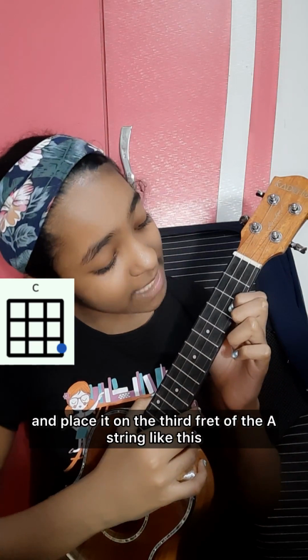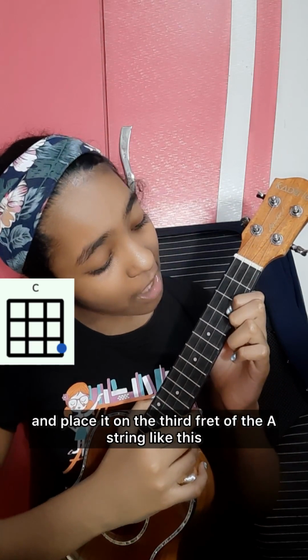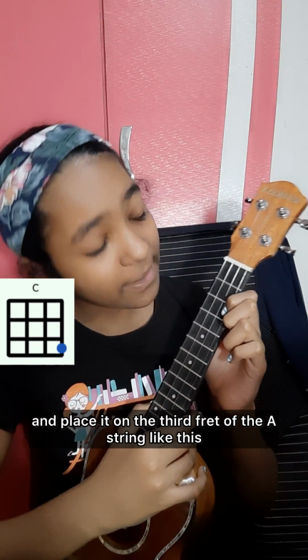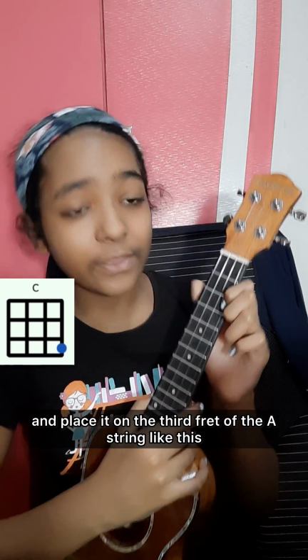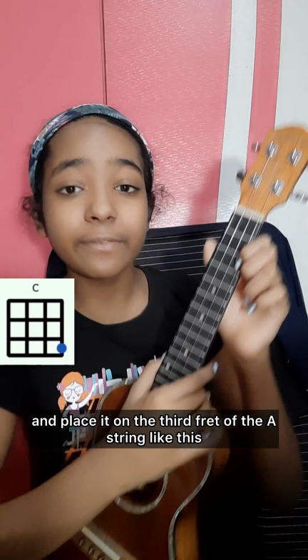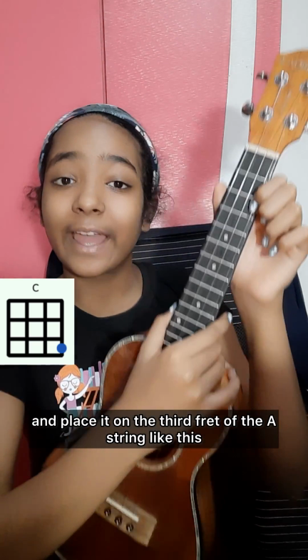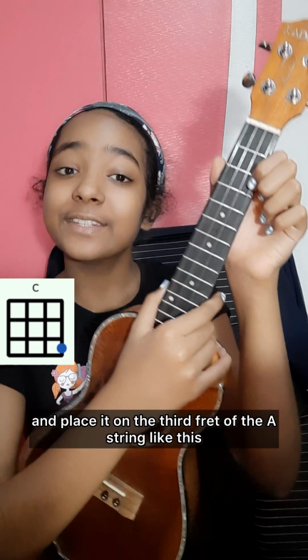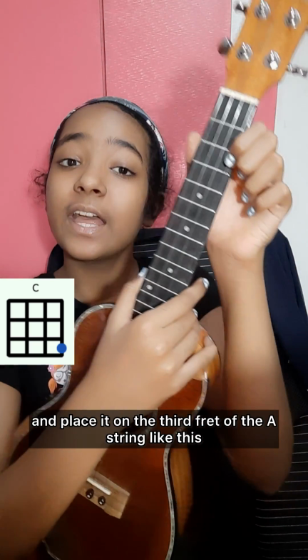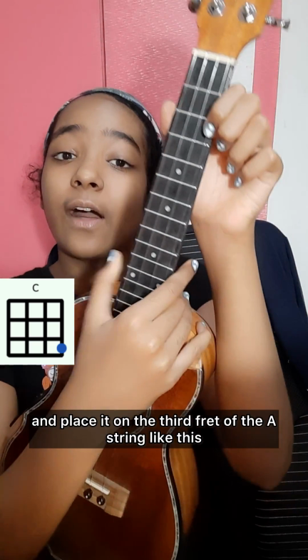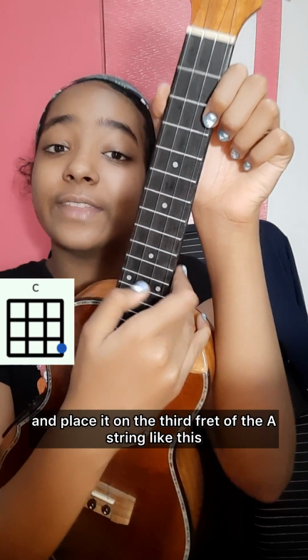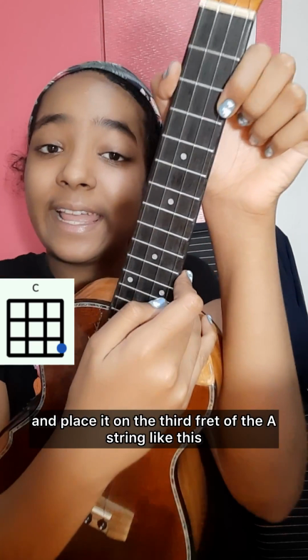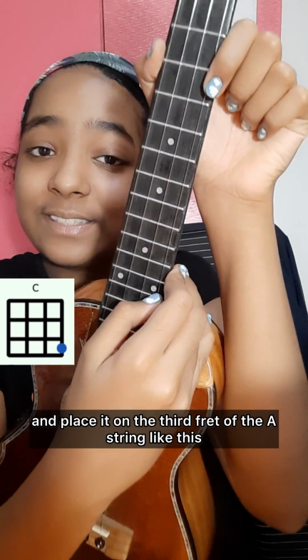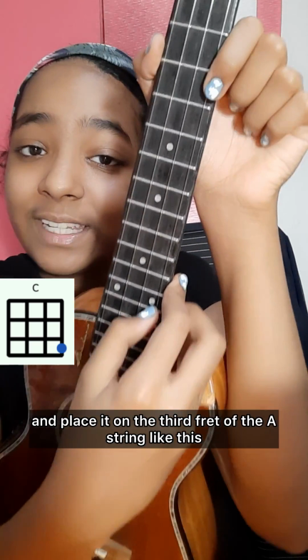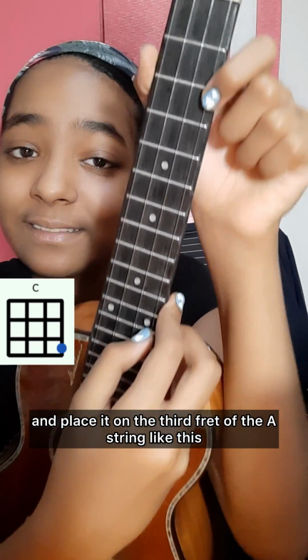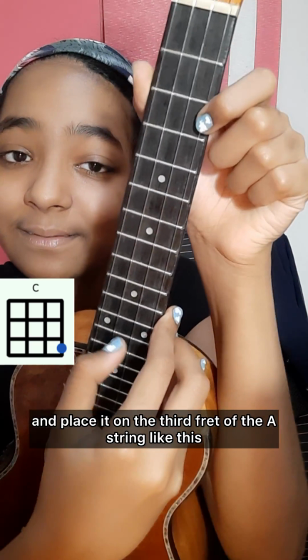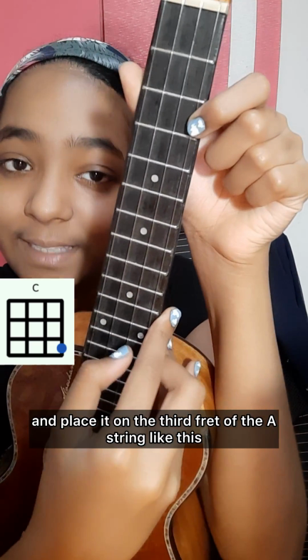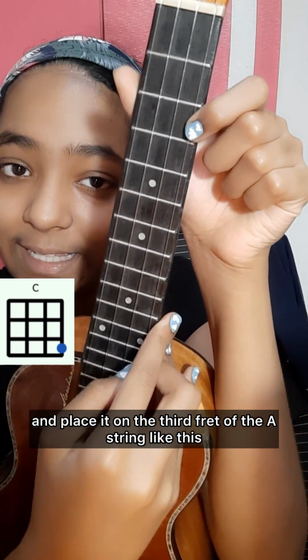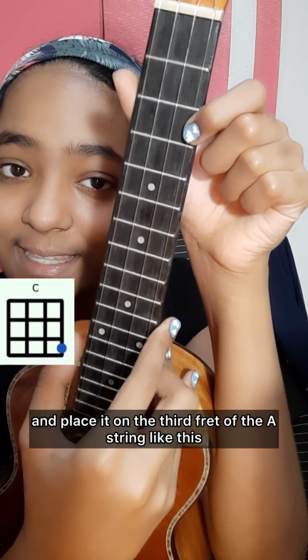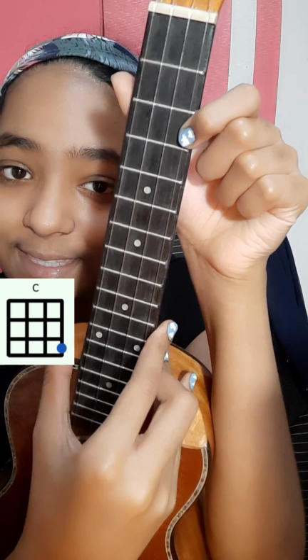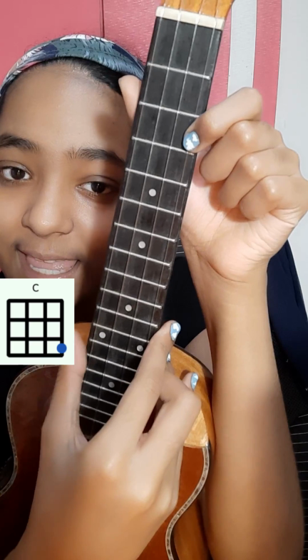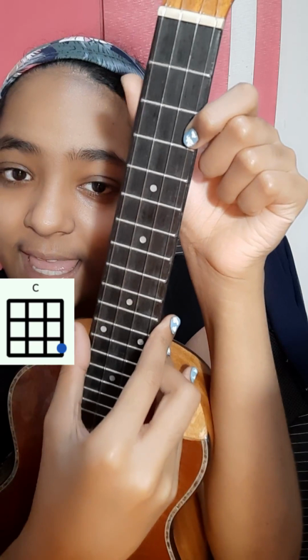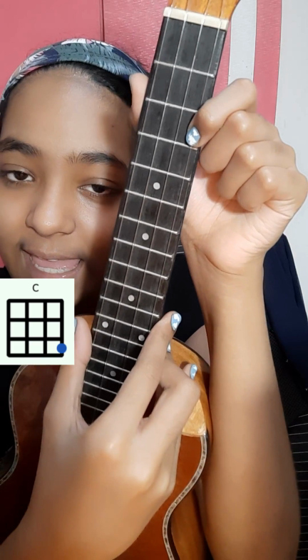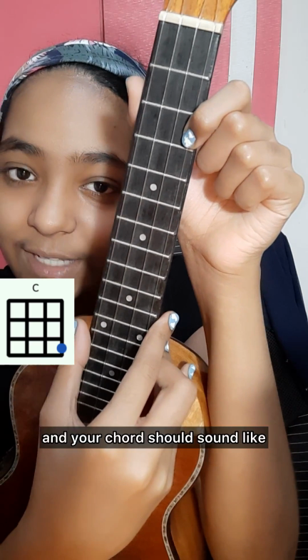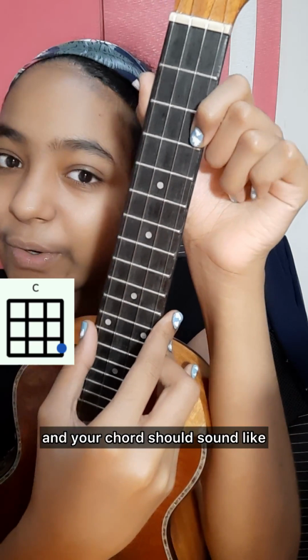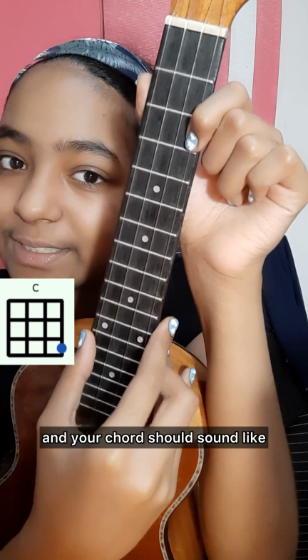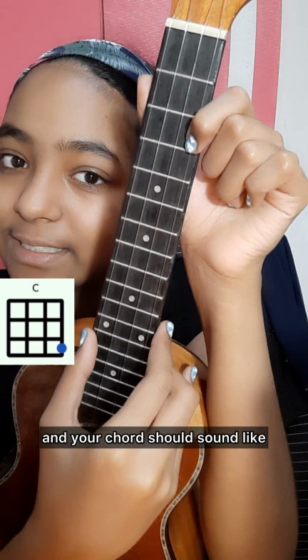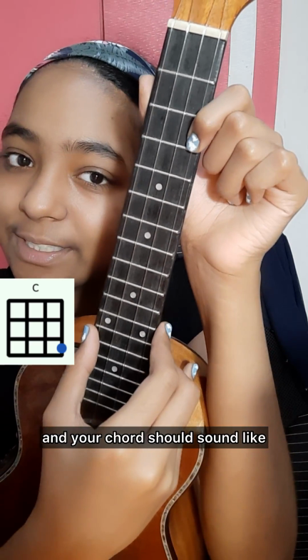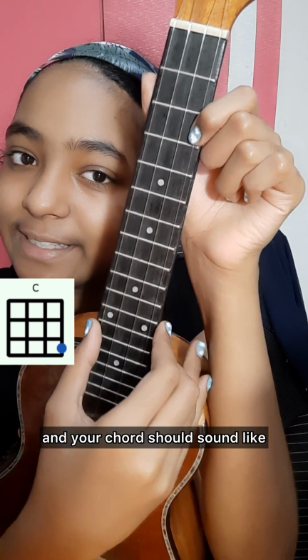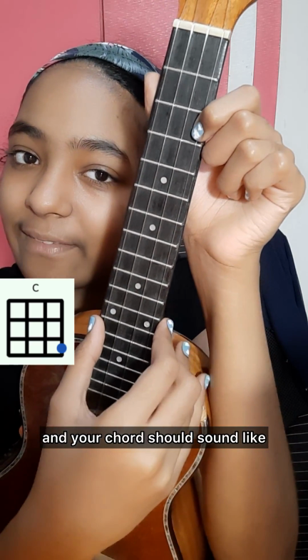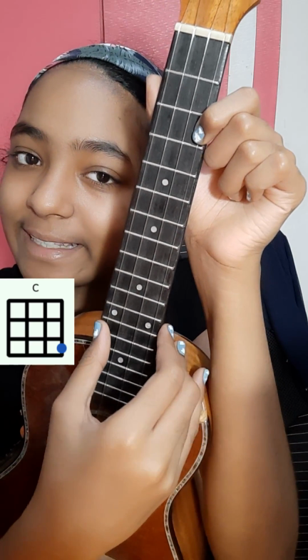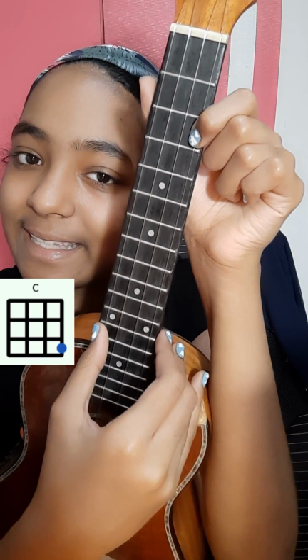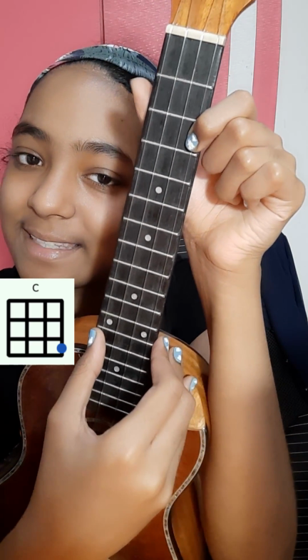To play the chord C, you're going to take your index or middle finger and place it on the third fret of the A string like this. Your chord should sound like this.